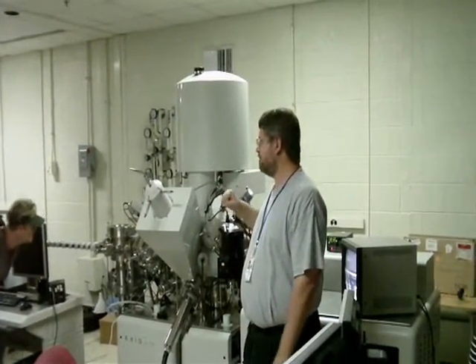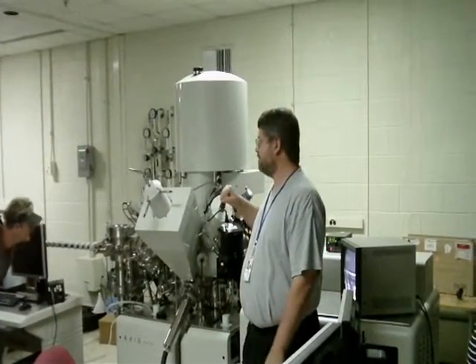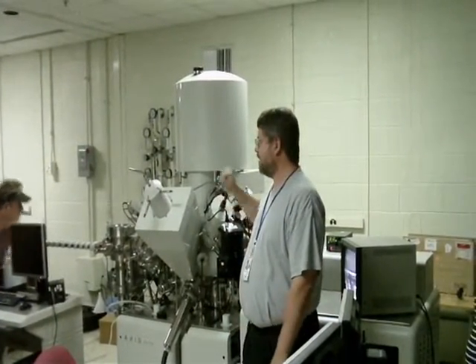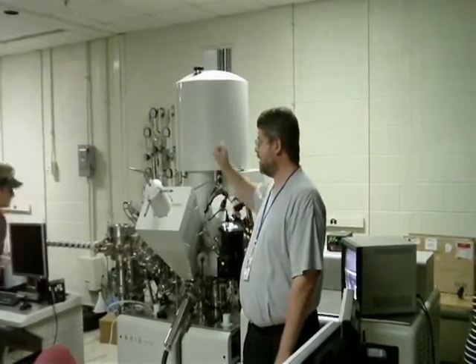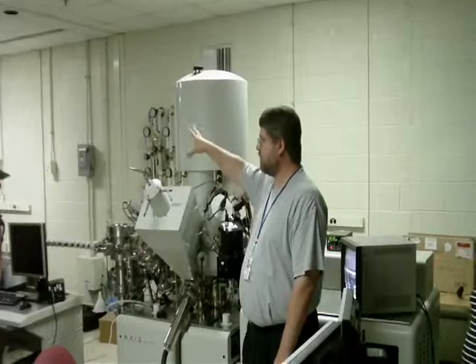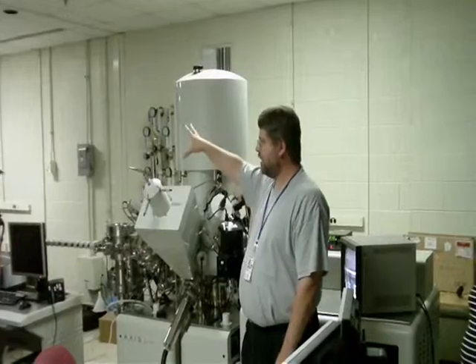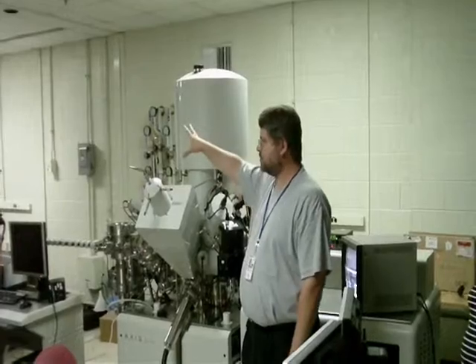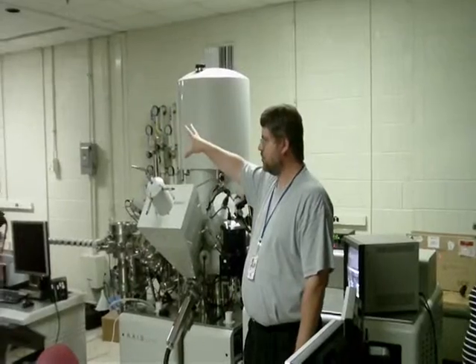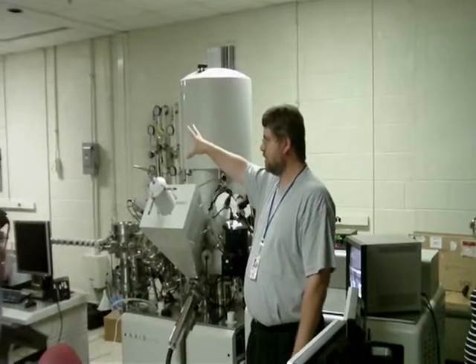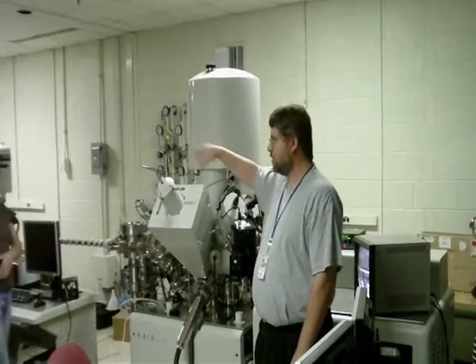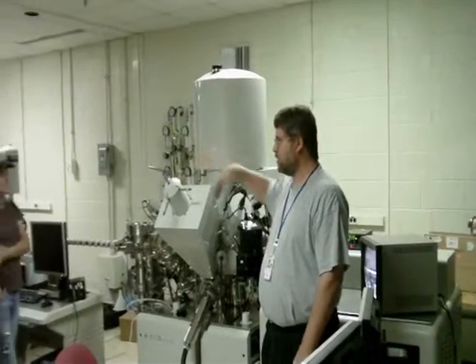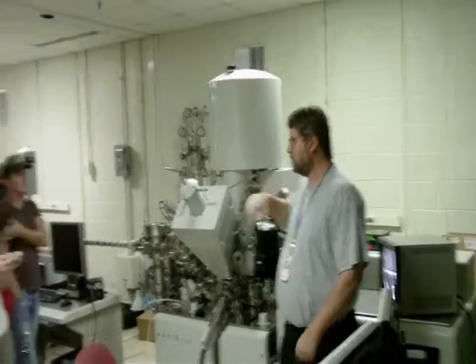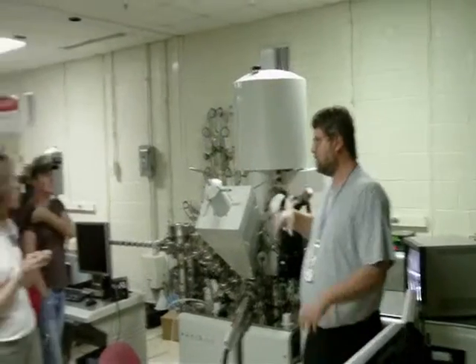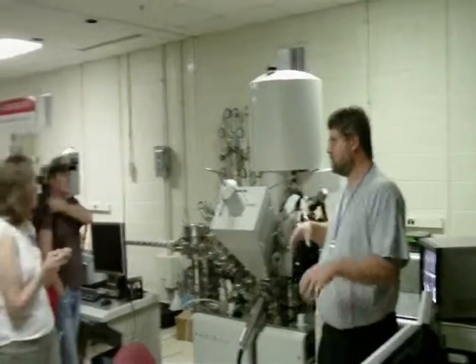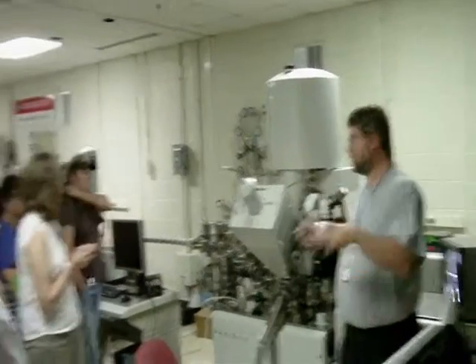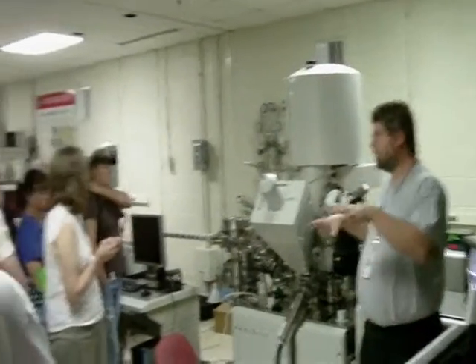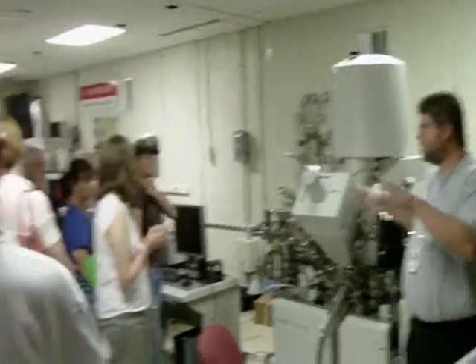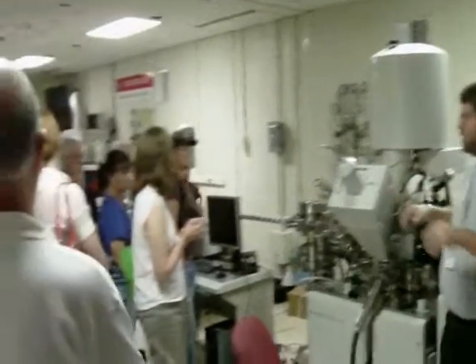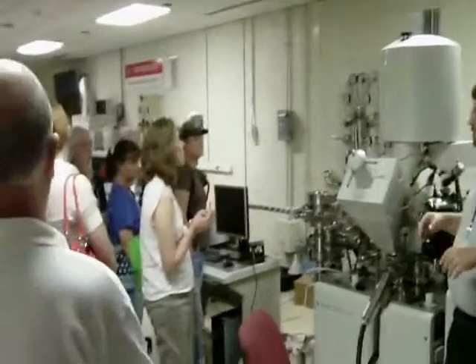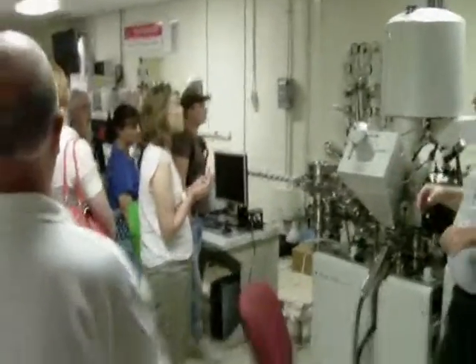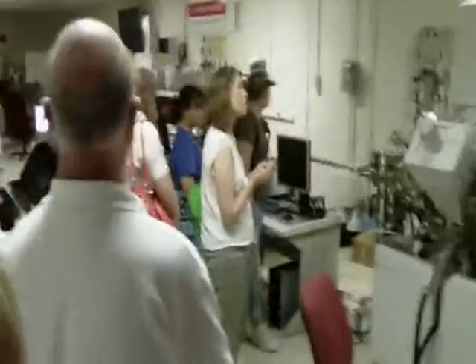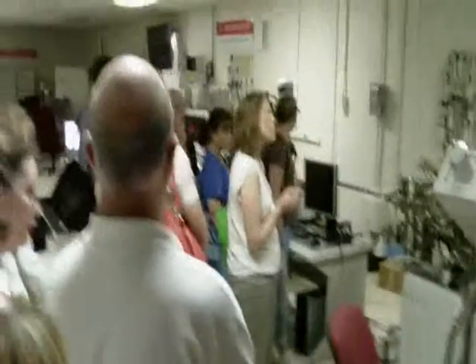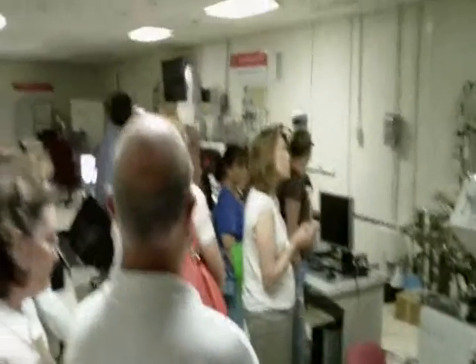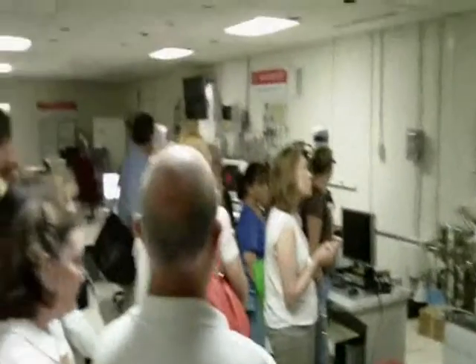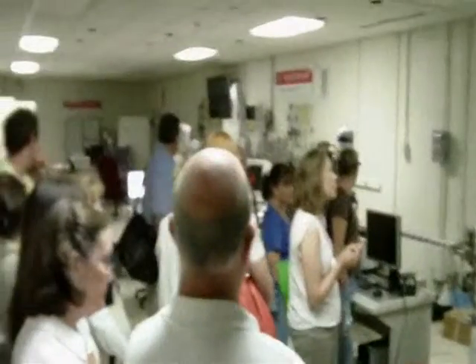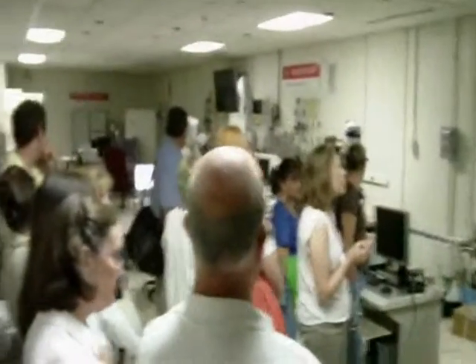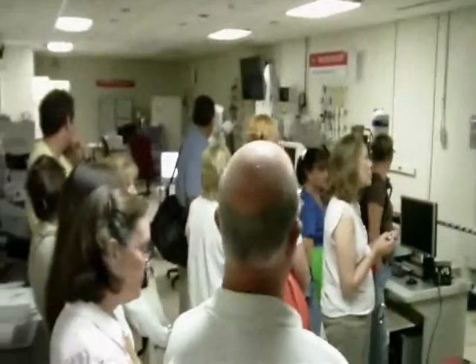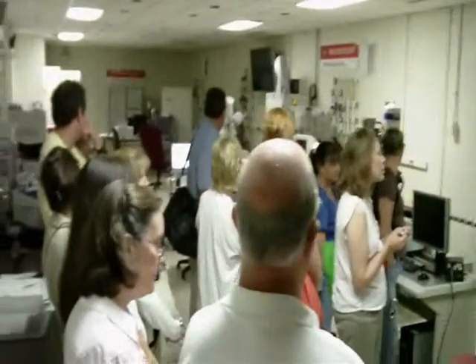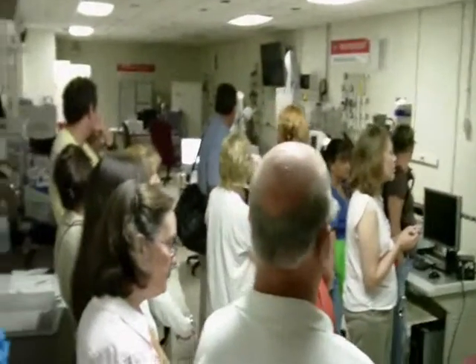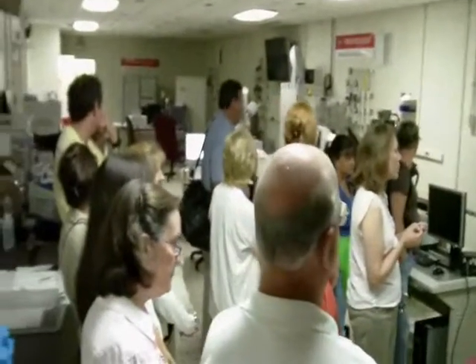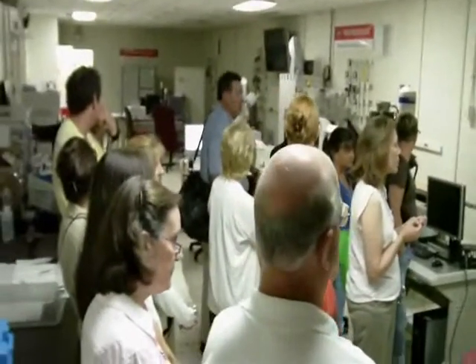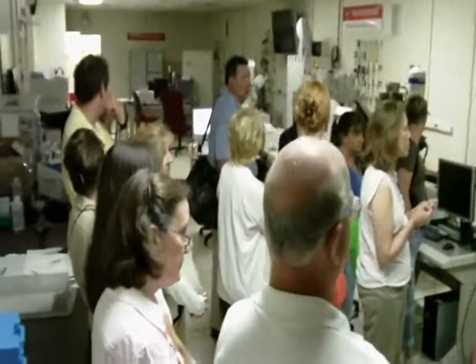The electron microscopes that we use work a little bit differently. Instead of having an x-ray beam, we have electron beams.